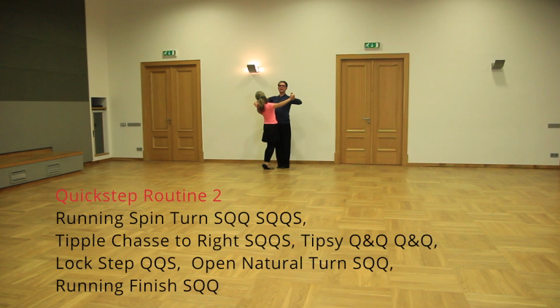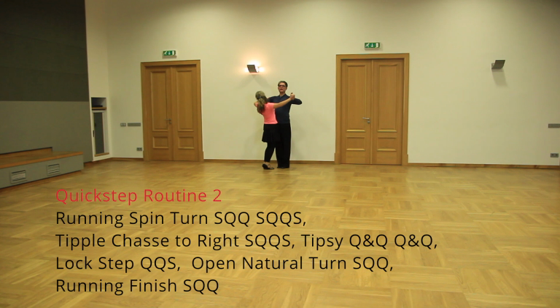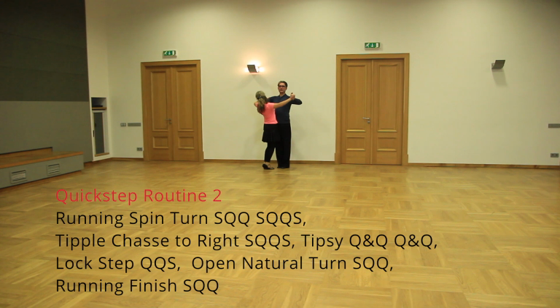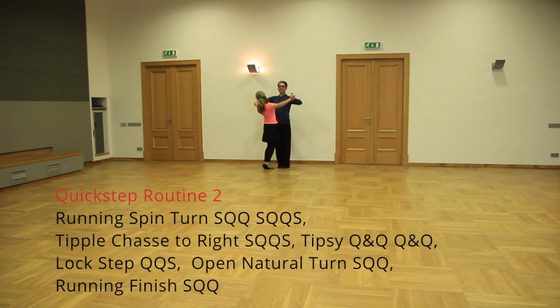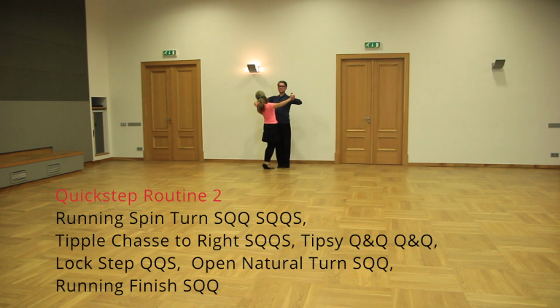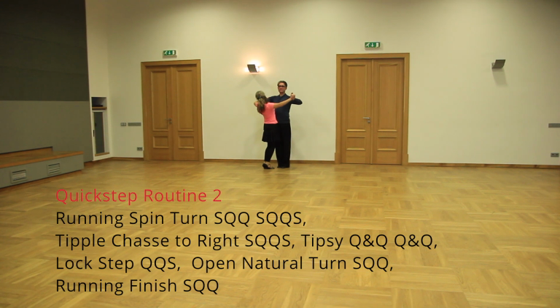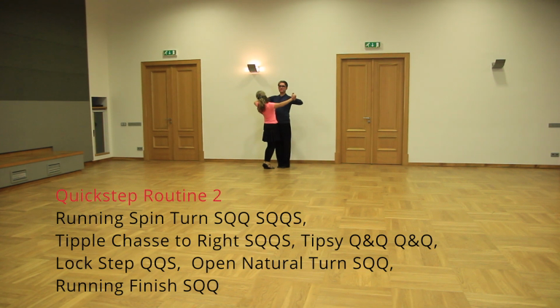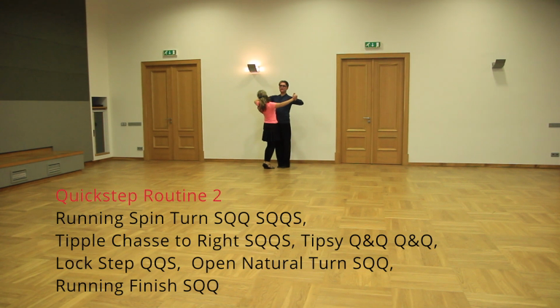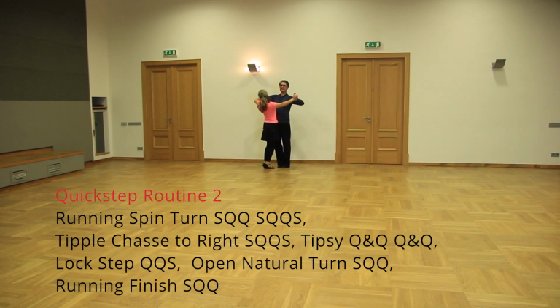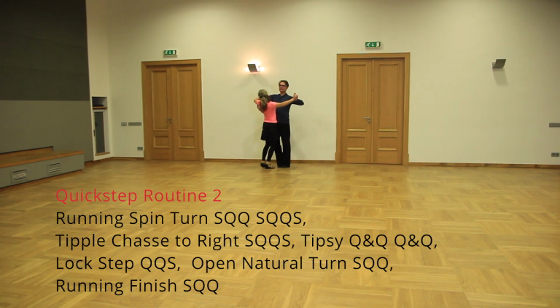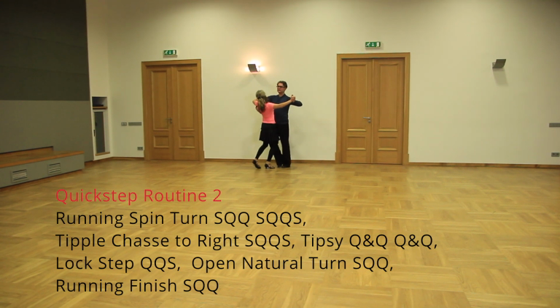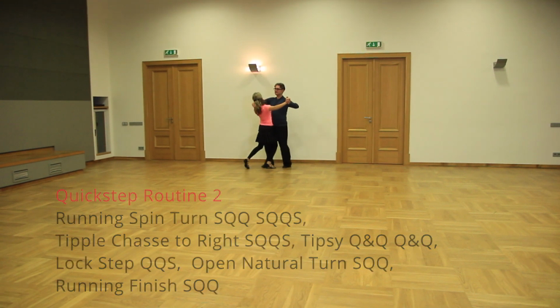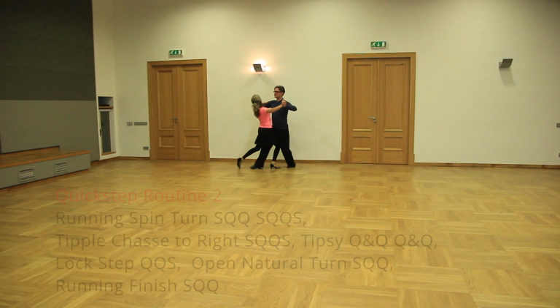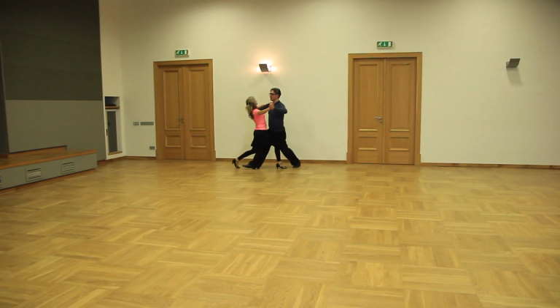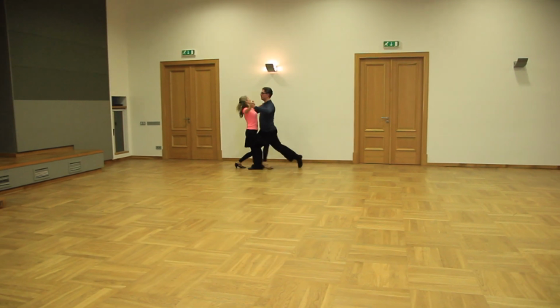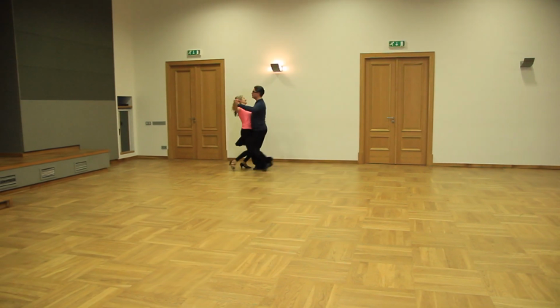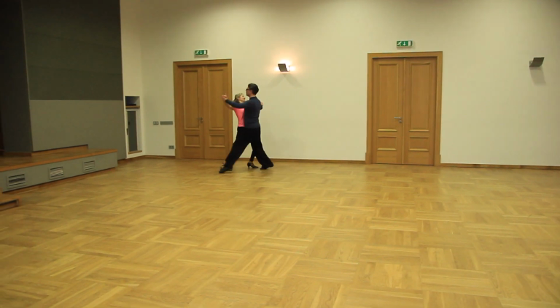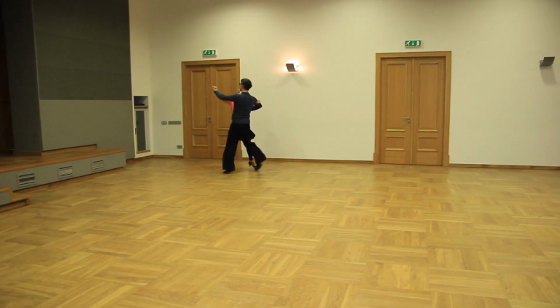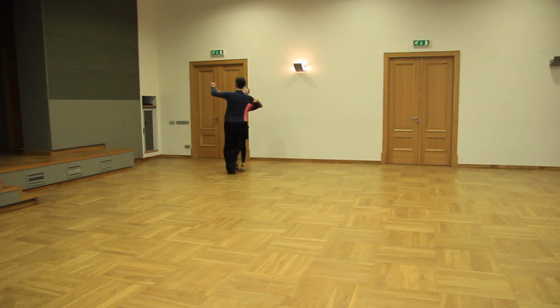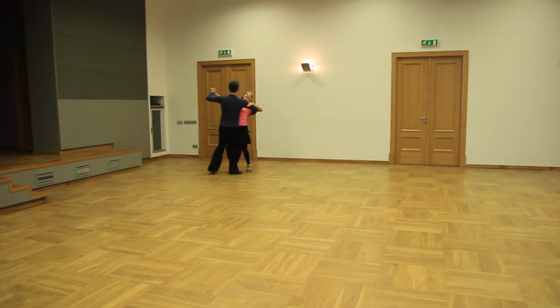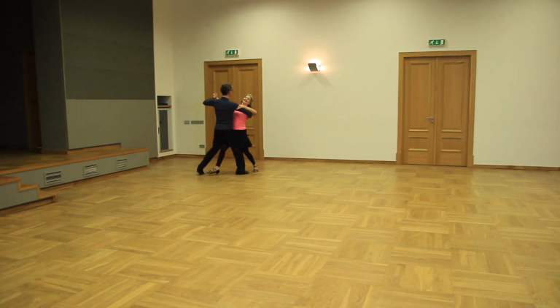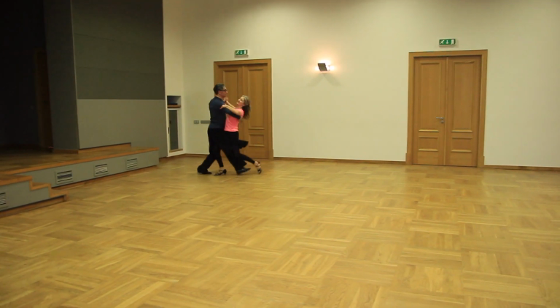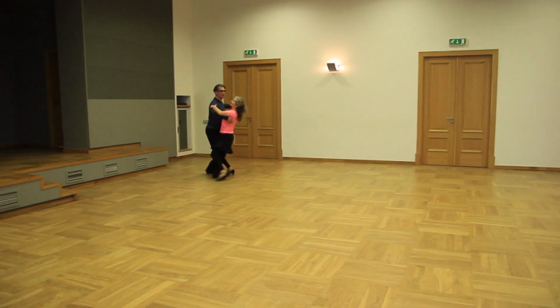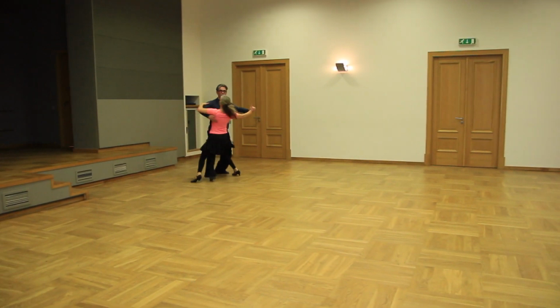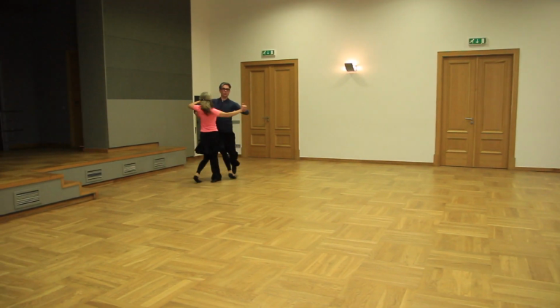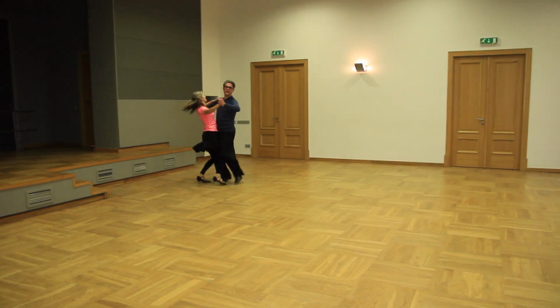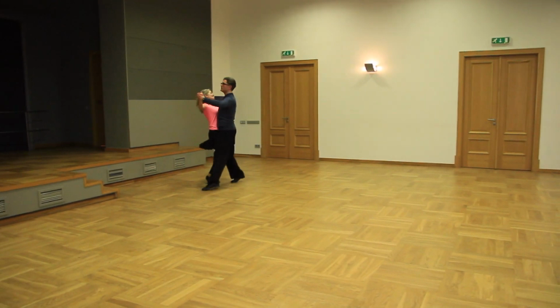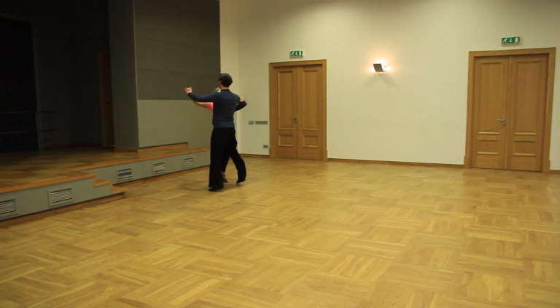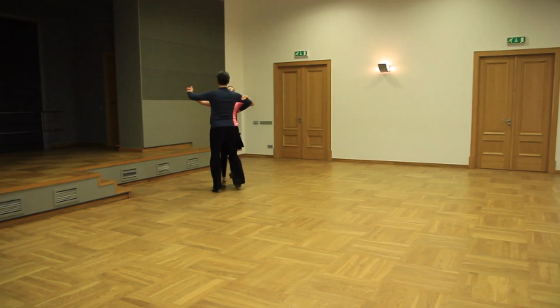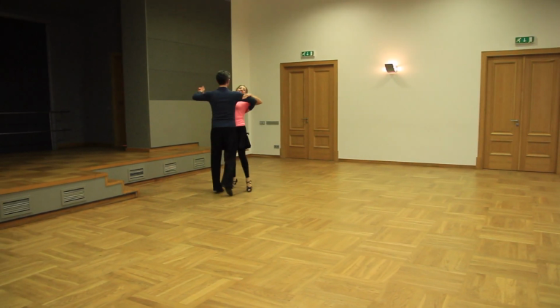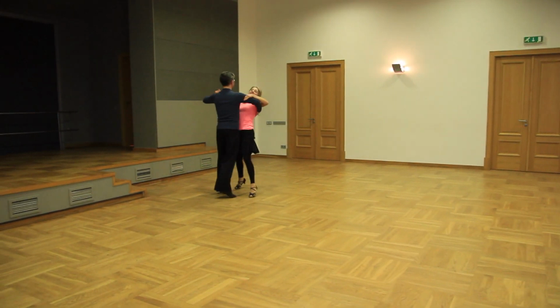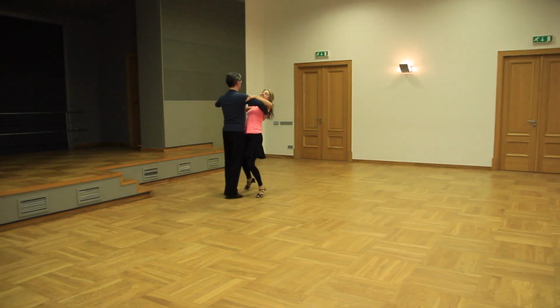Running spin turn. Timing: slow, quick, quick, slow, quick, quick, slow.